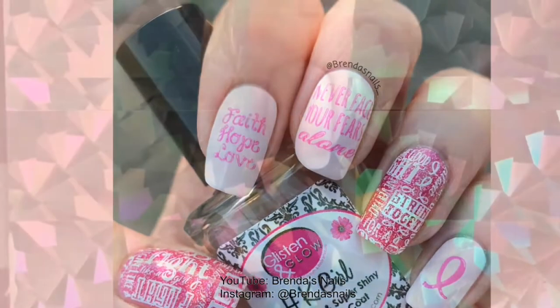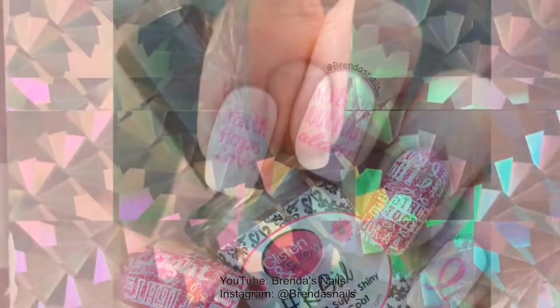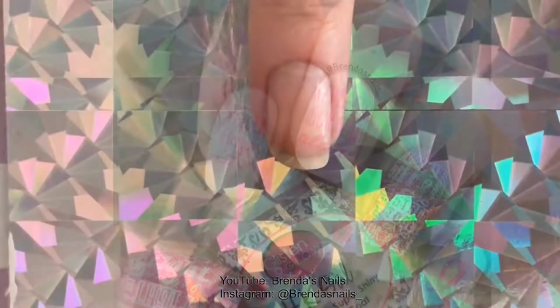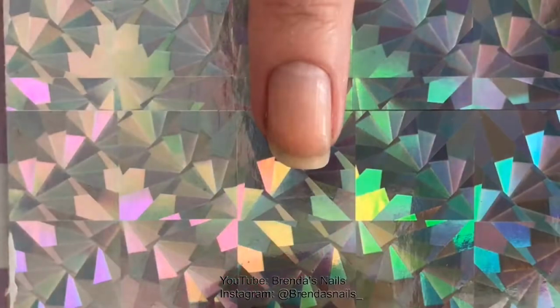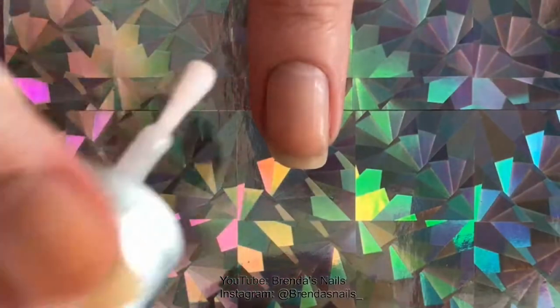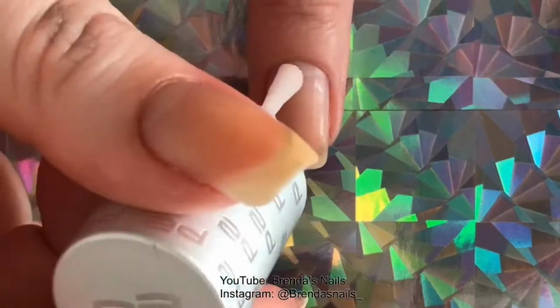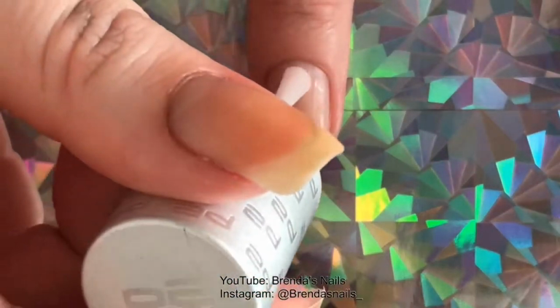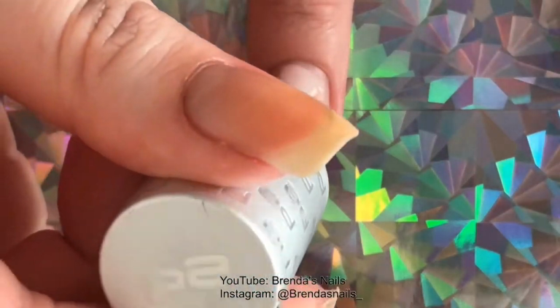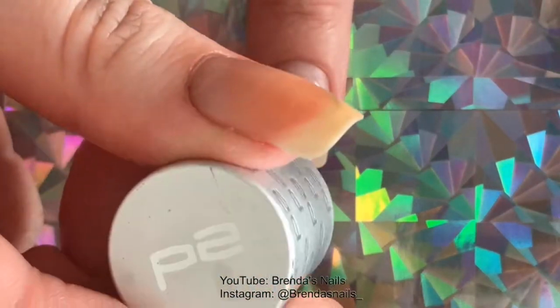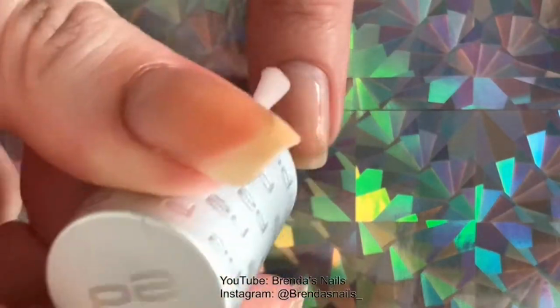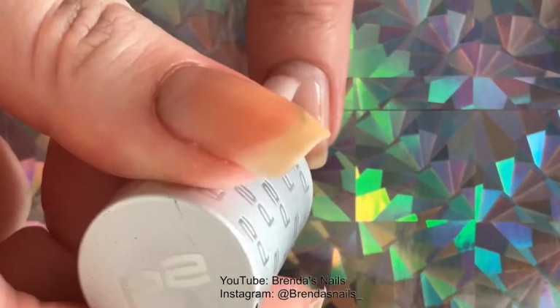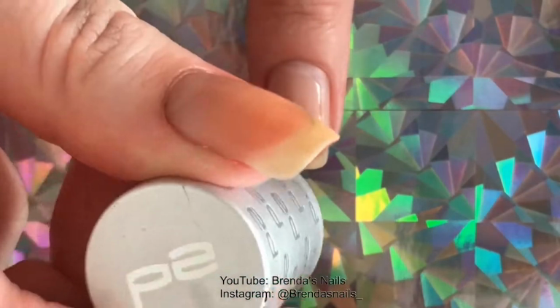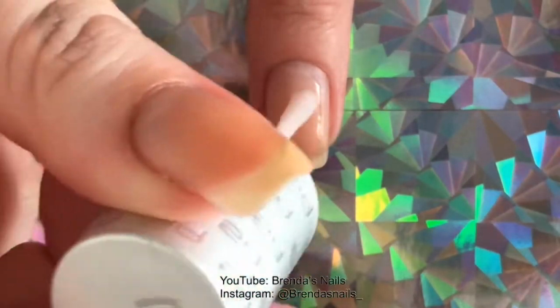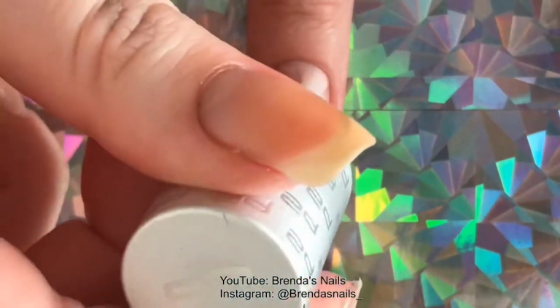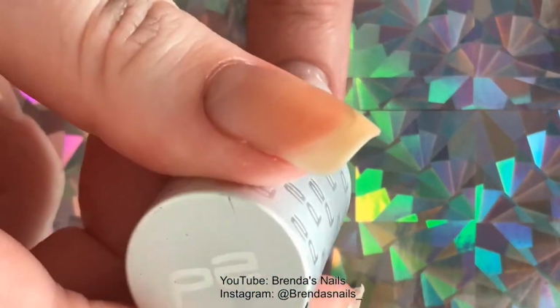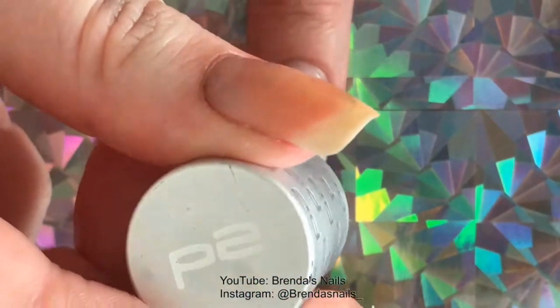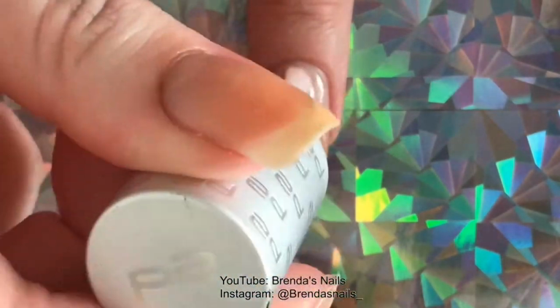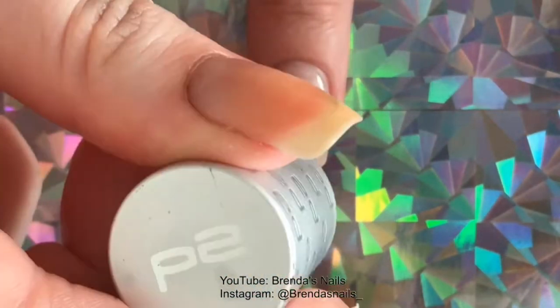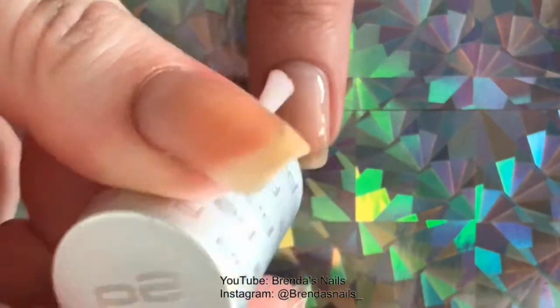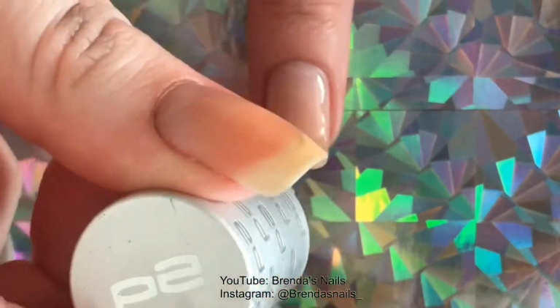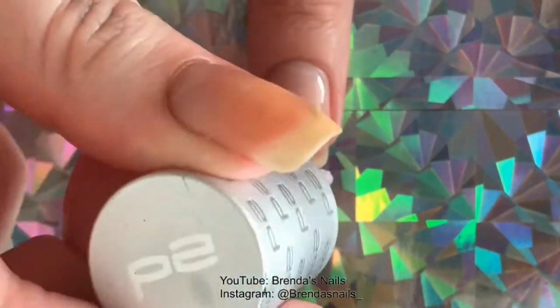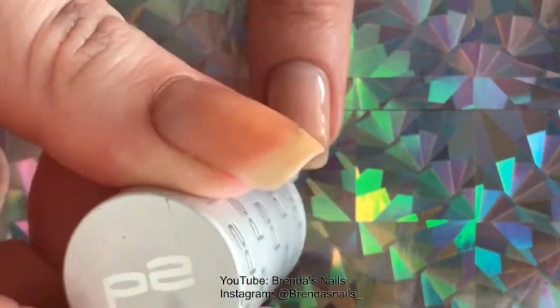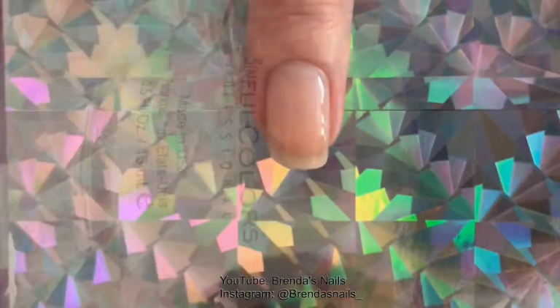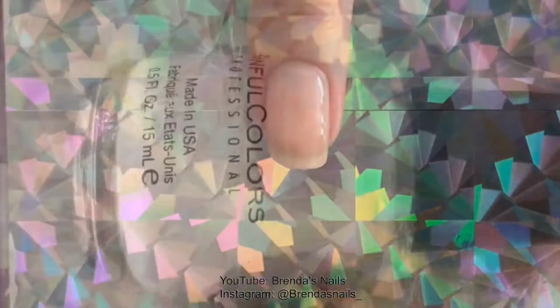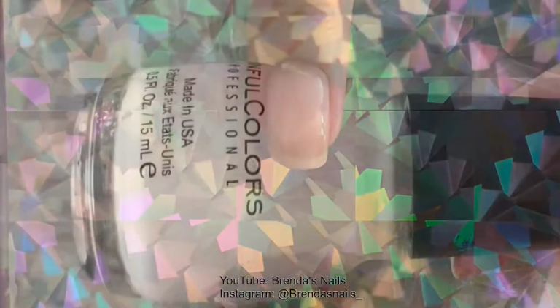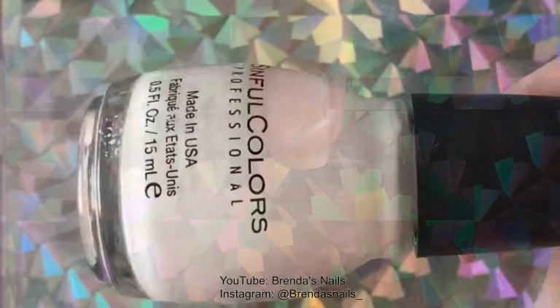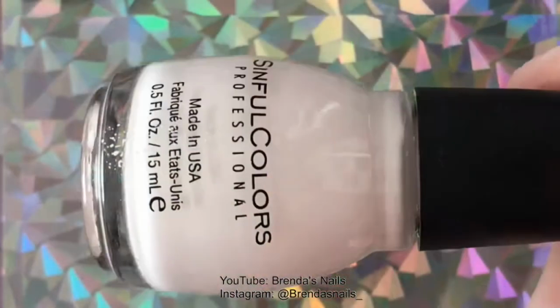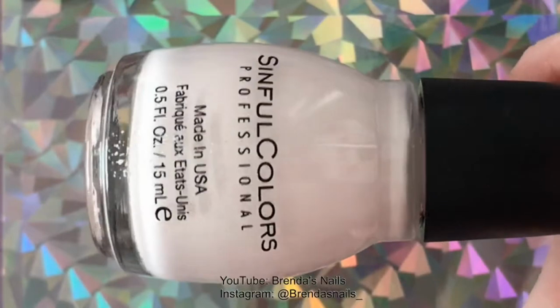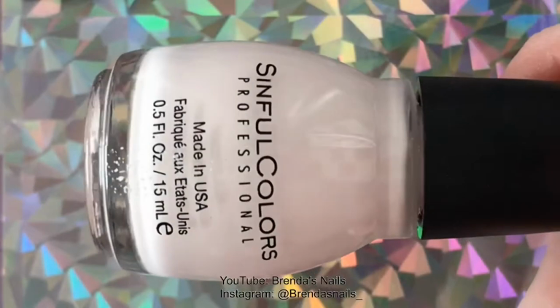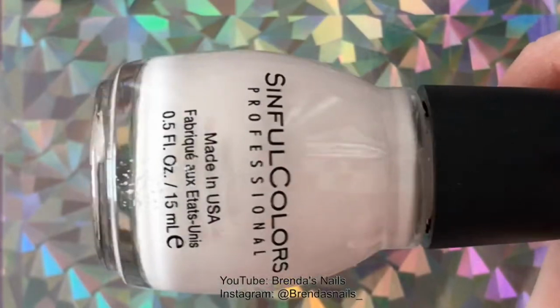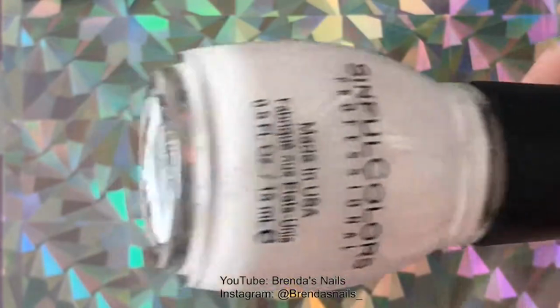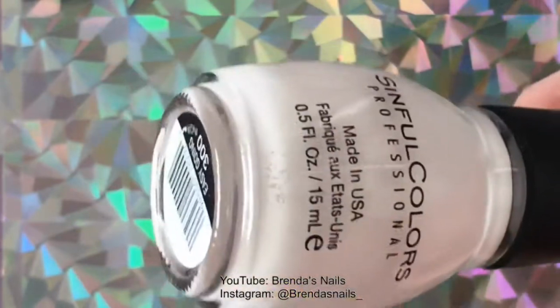Like always, I am going to start with applying a base coat to all my nails. My base coat was dry,